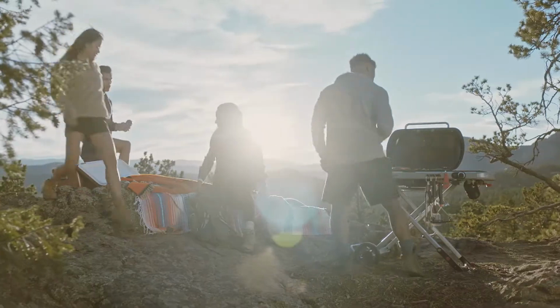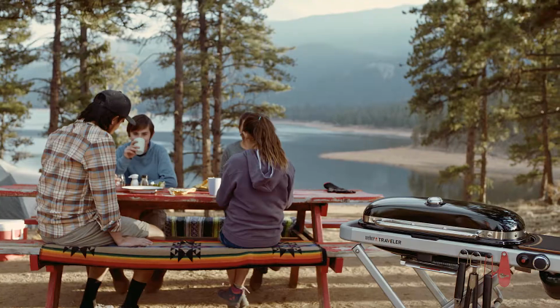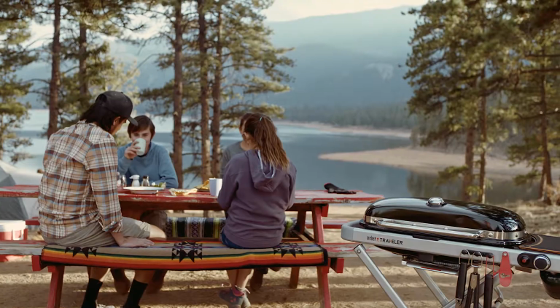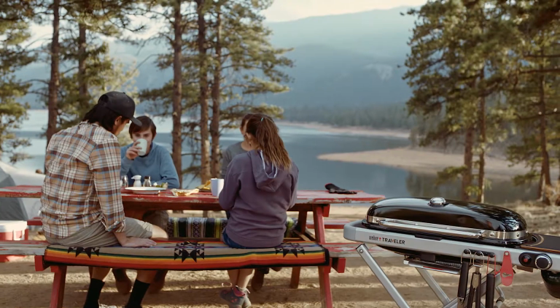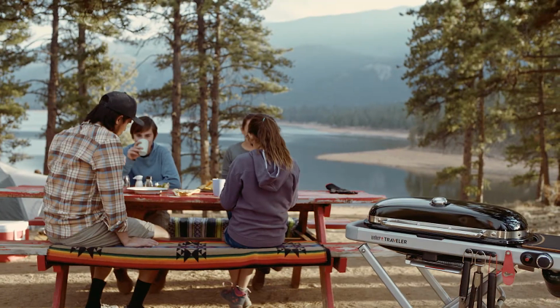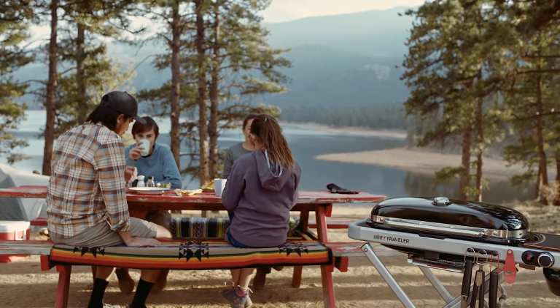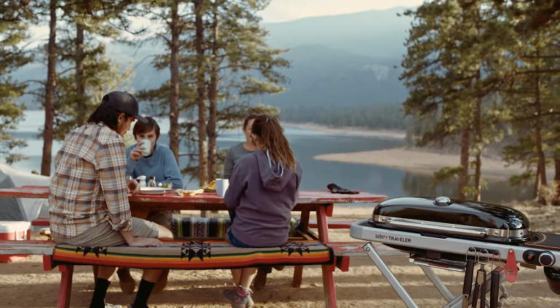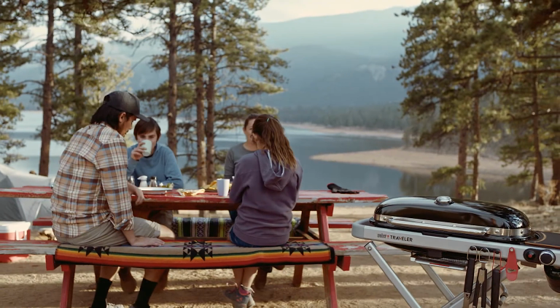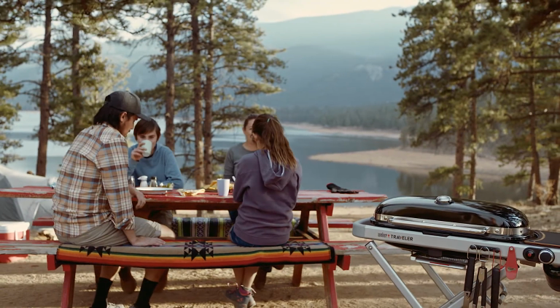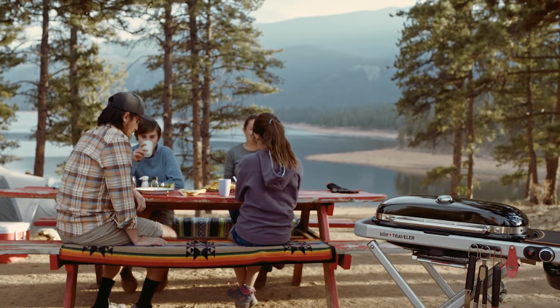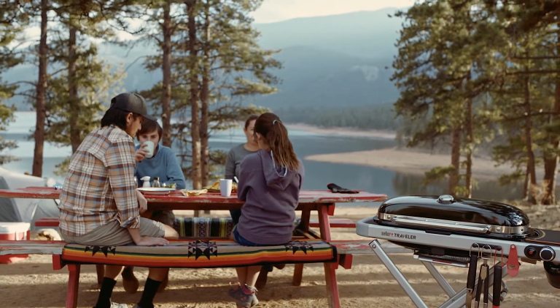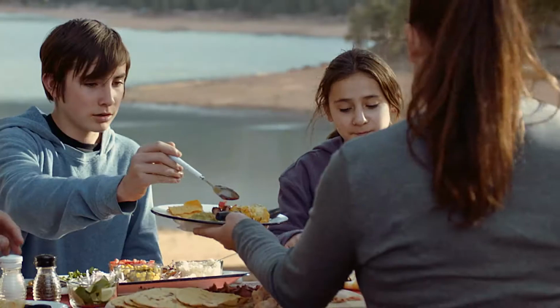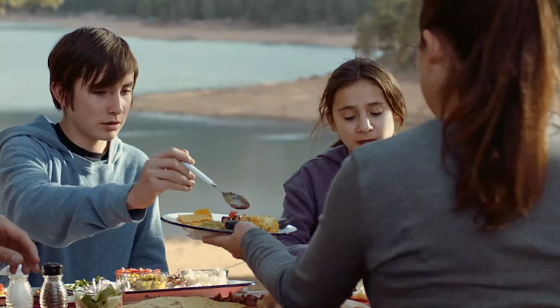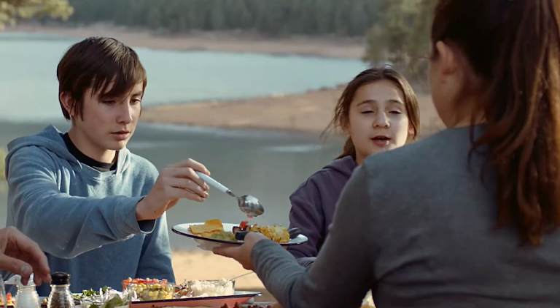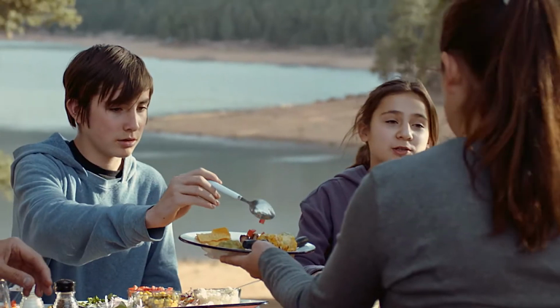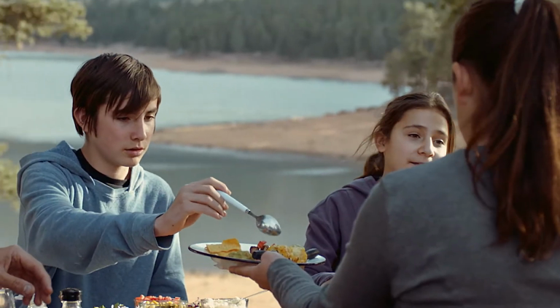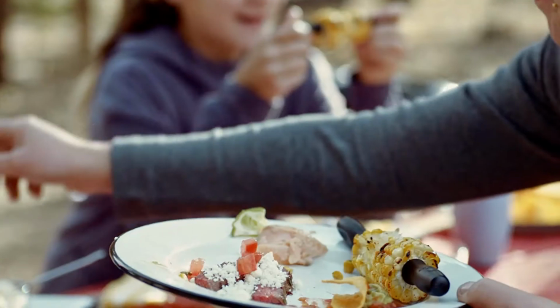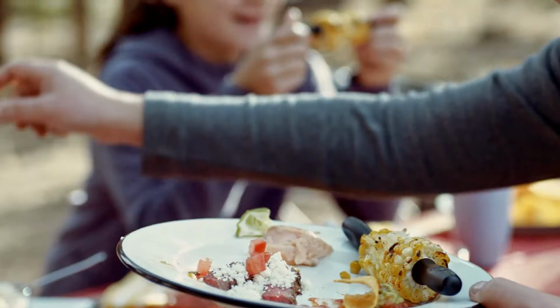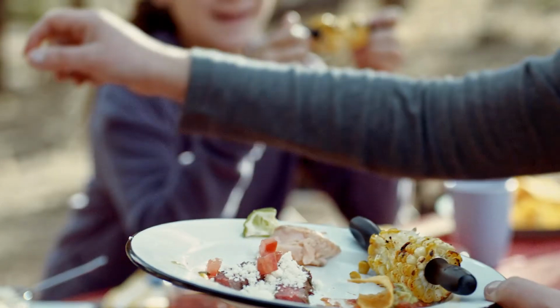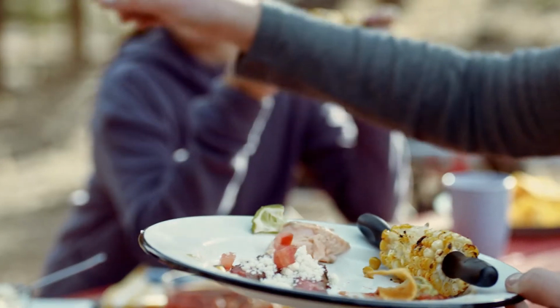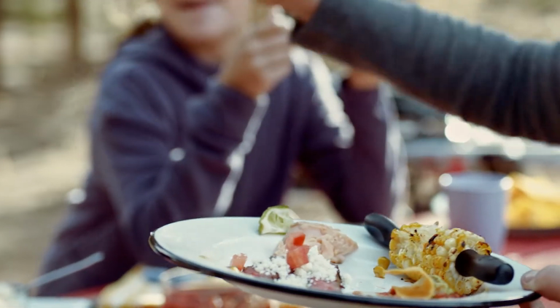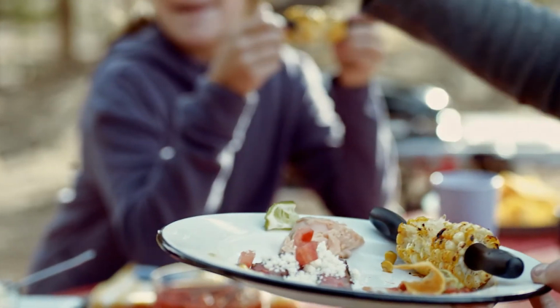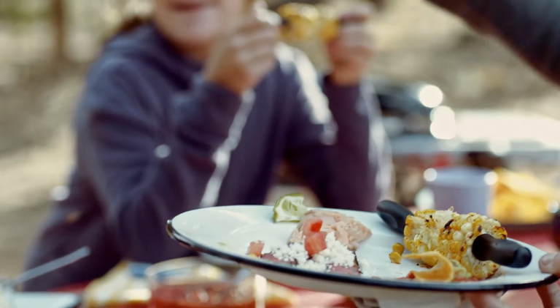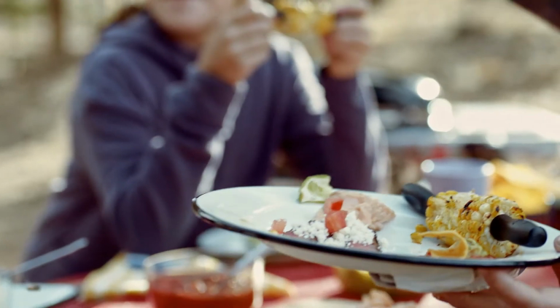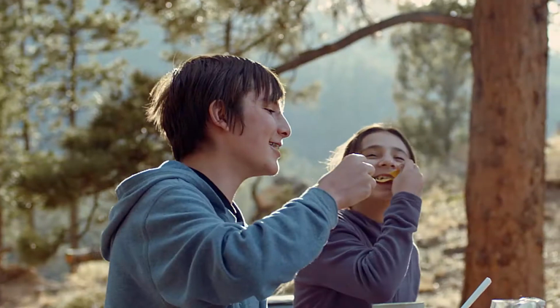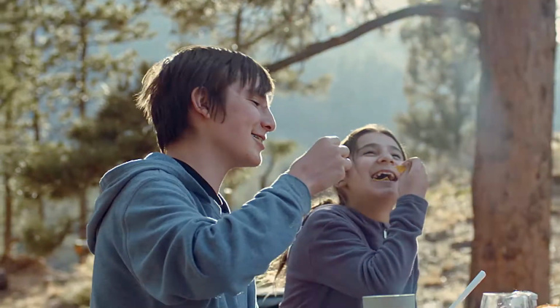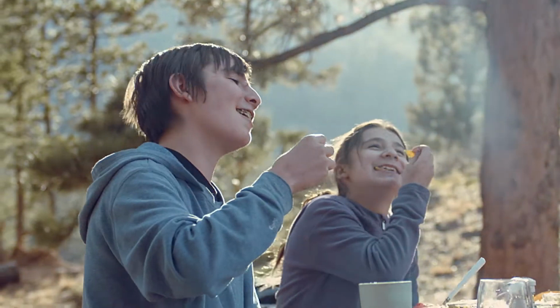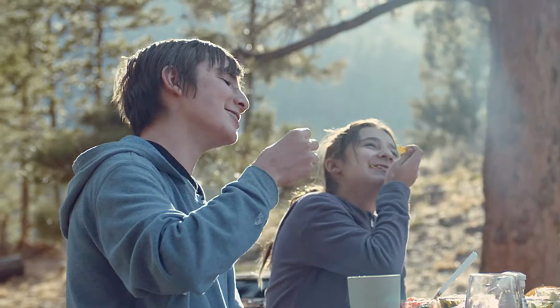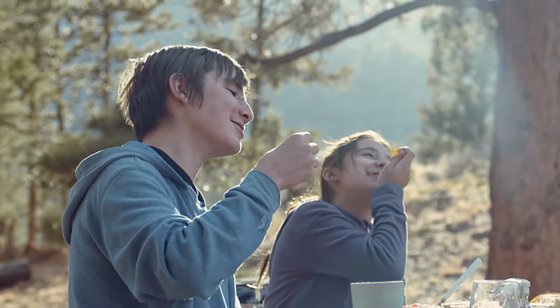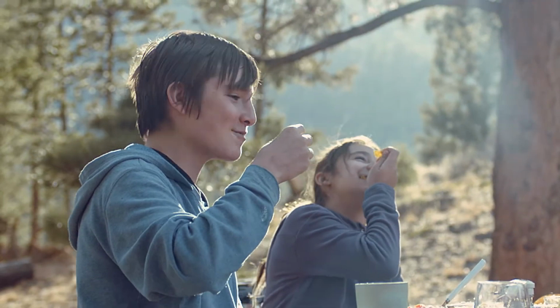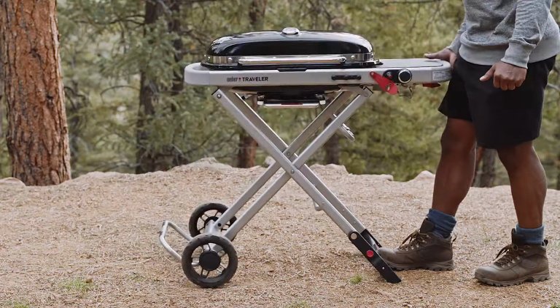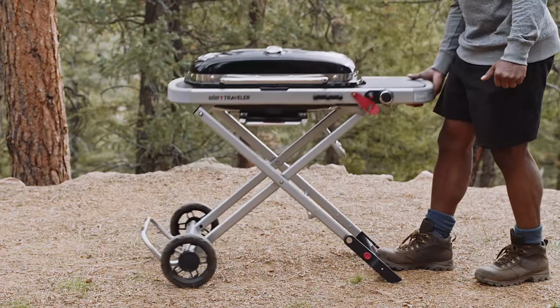So, whatever off-the-grid good time you've got cooking up next, rest assured, the Weber Traveler will follow.